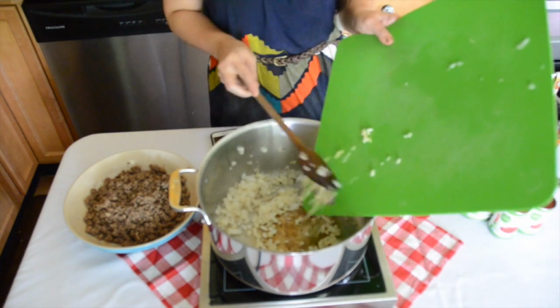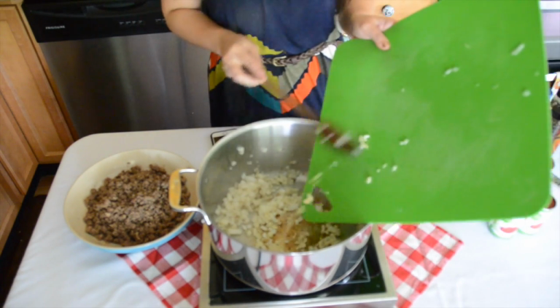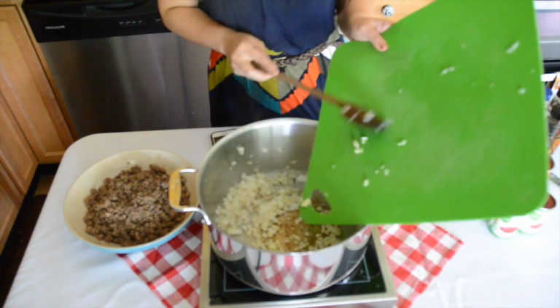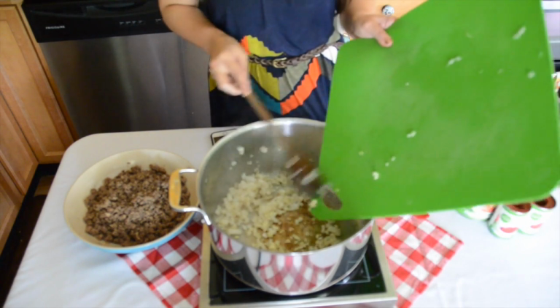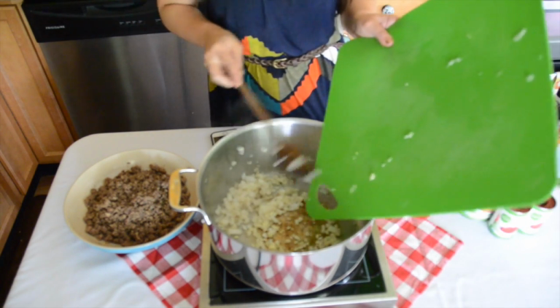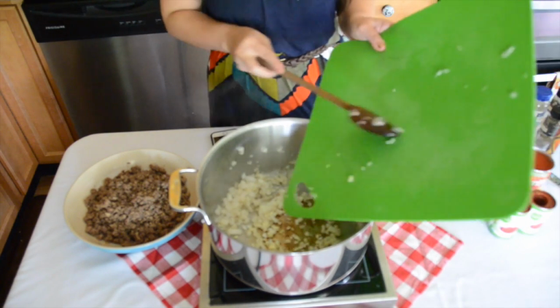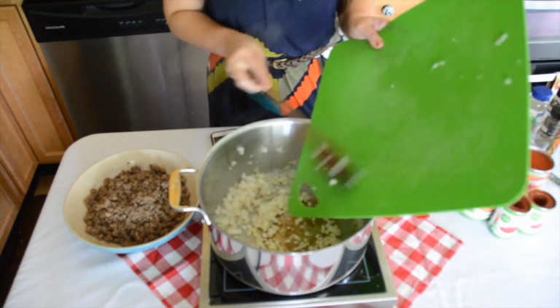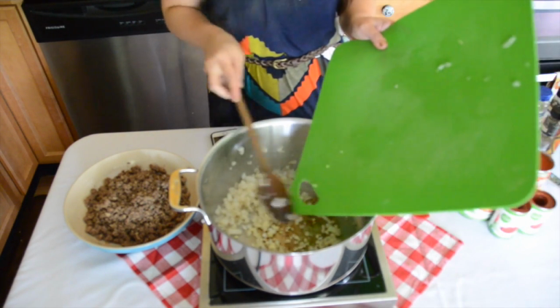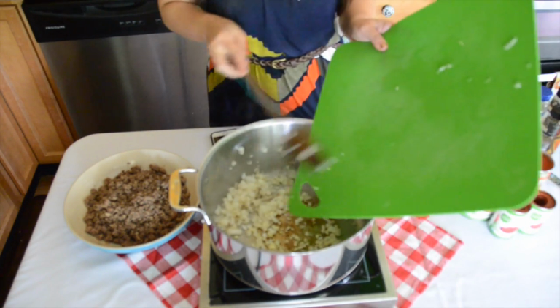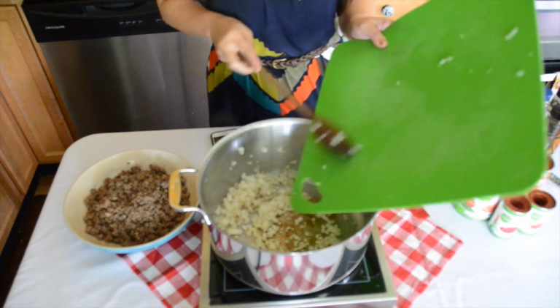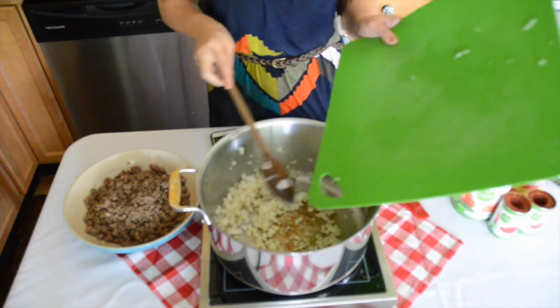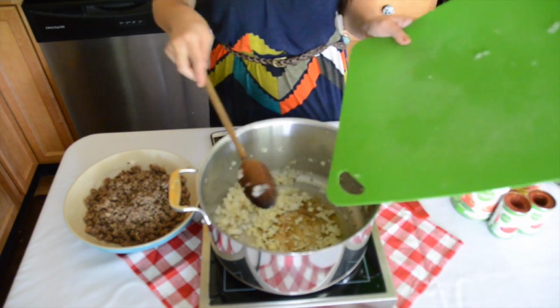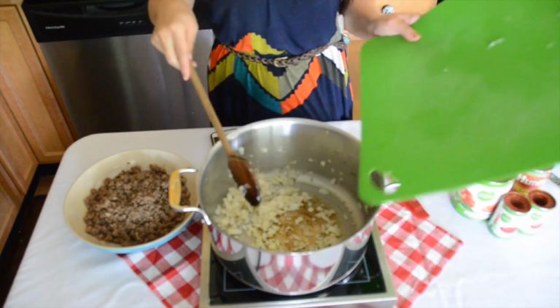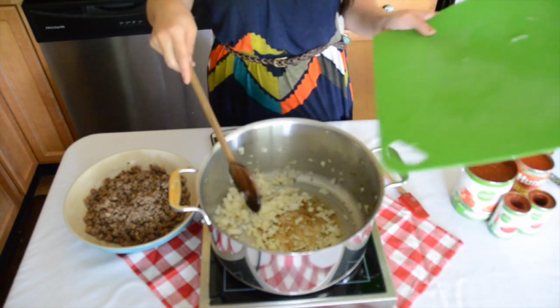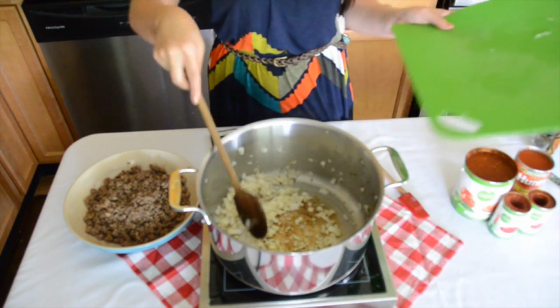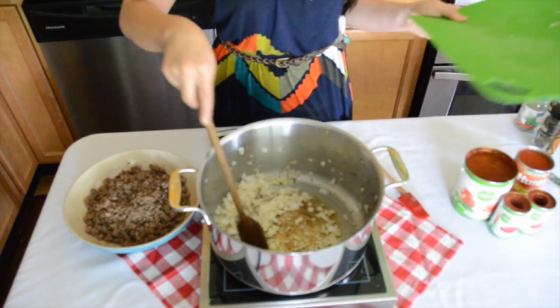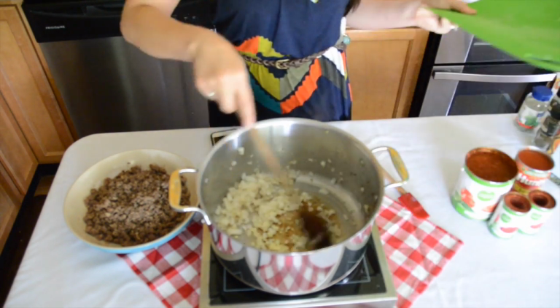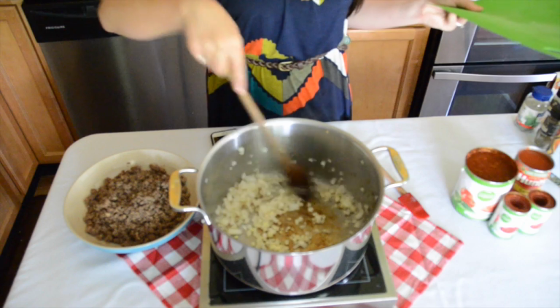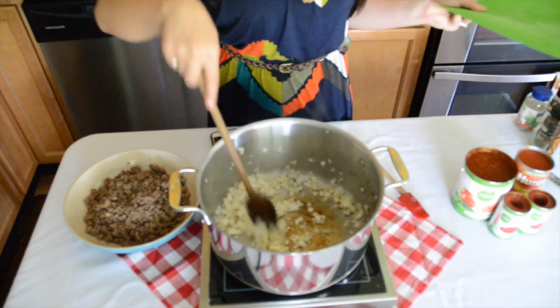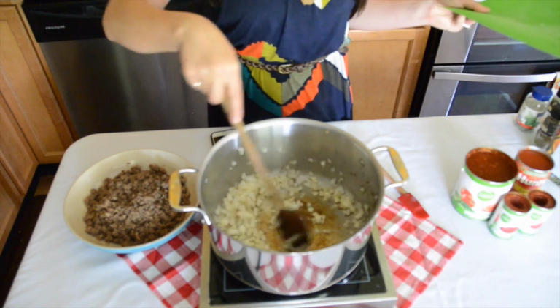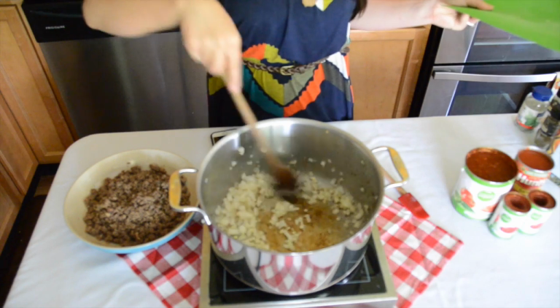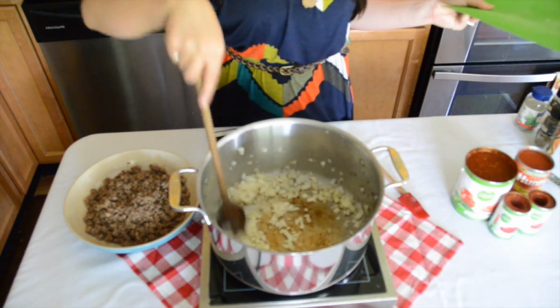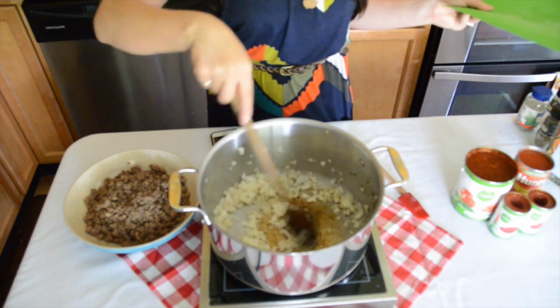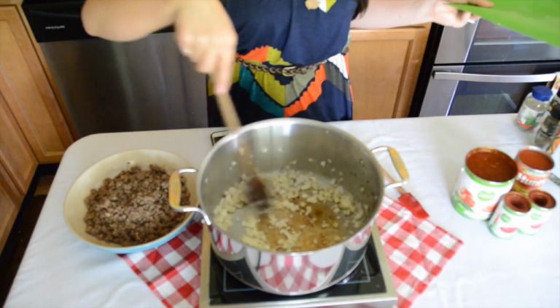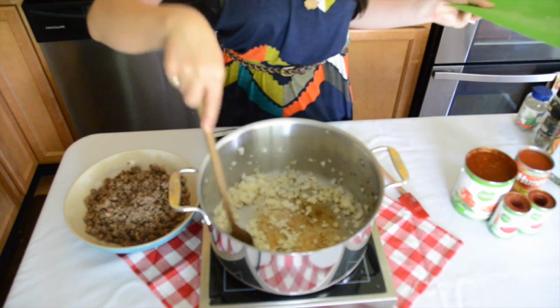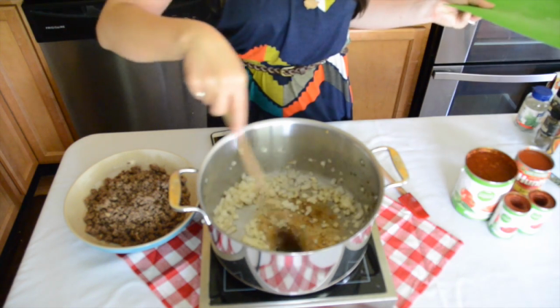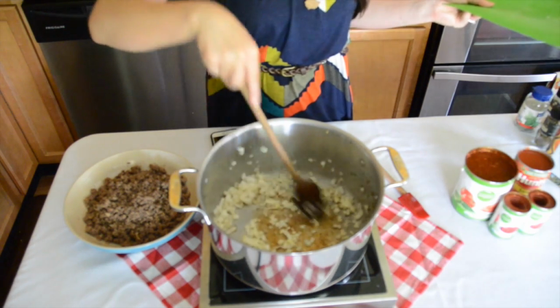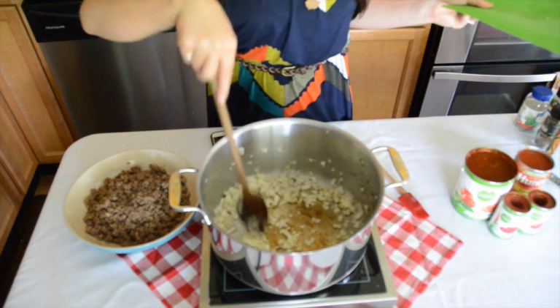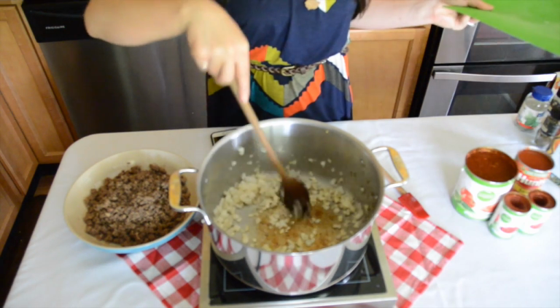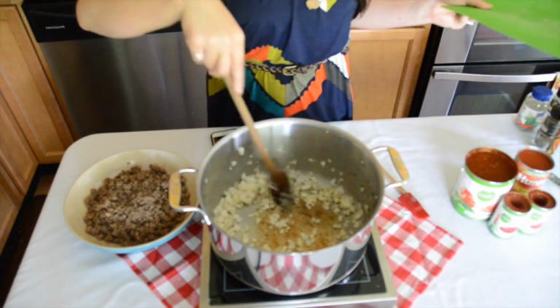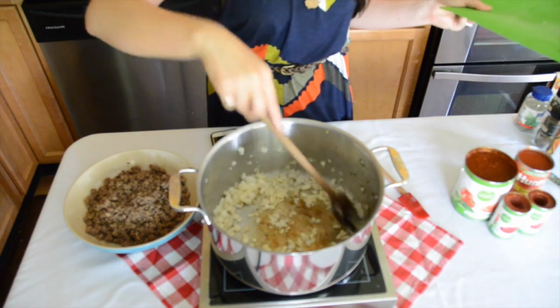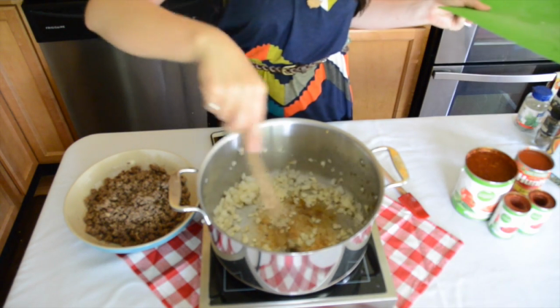After five minutes, add garlic to the pan and sauté for one to two minutes until fragrant.